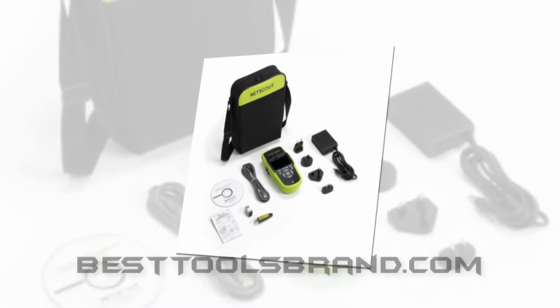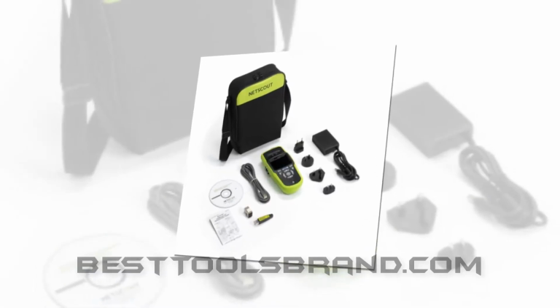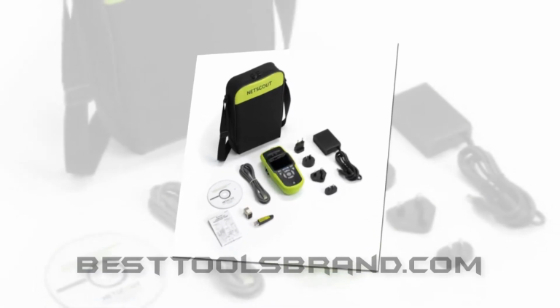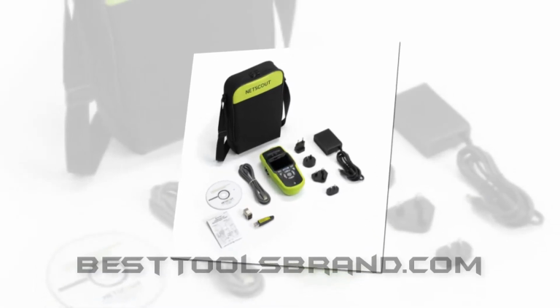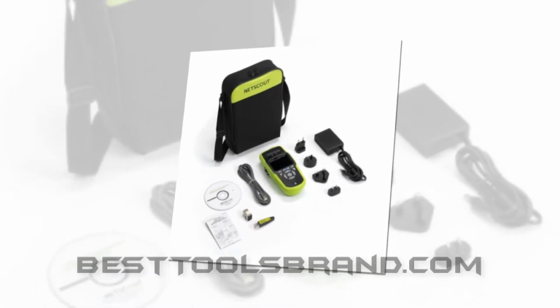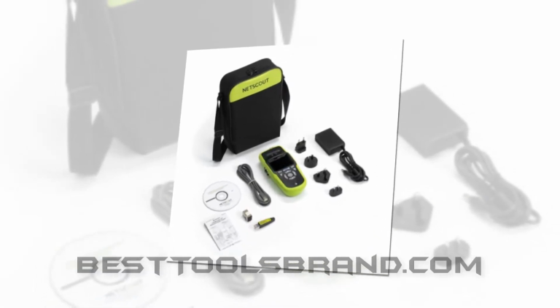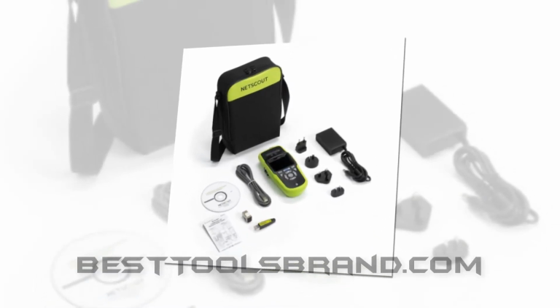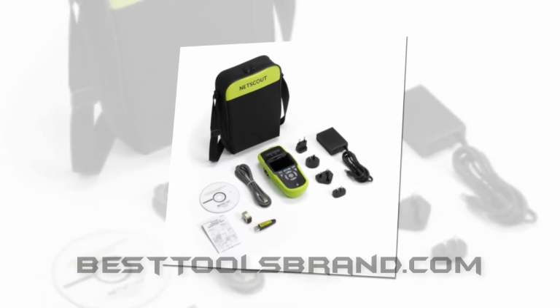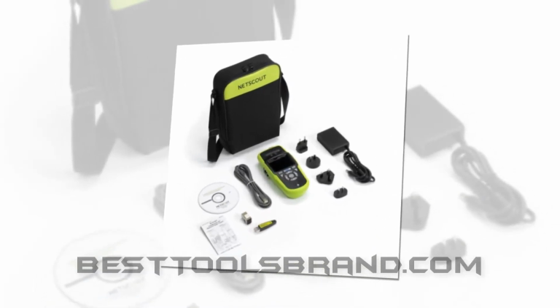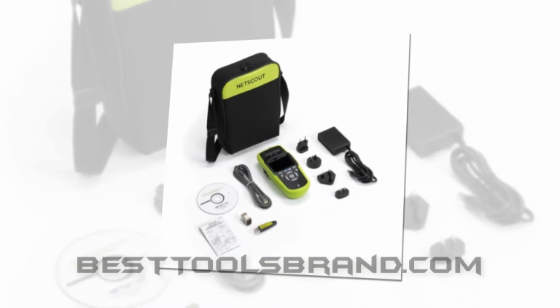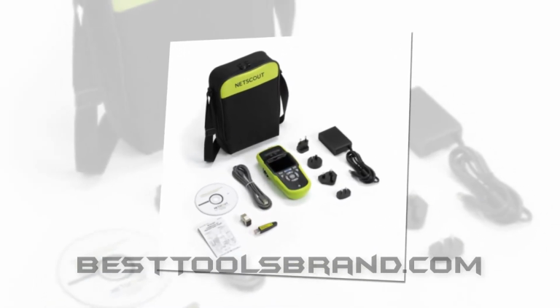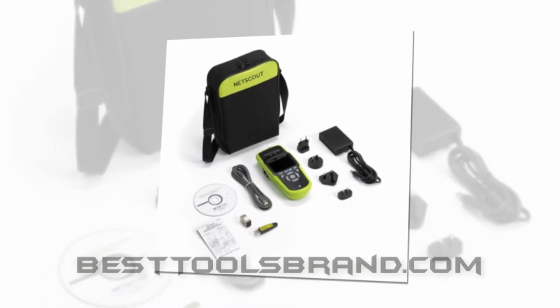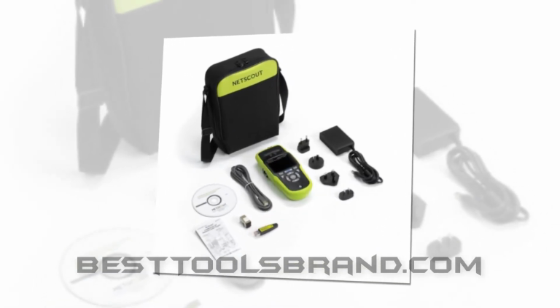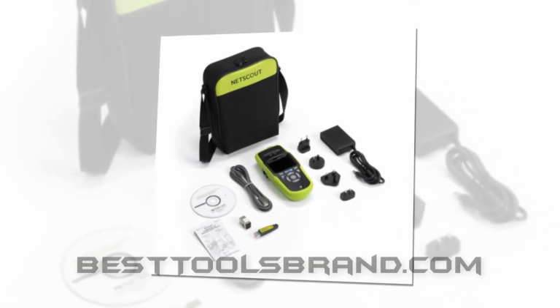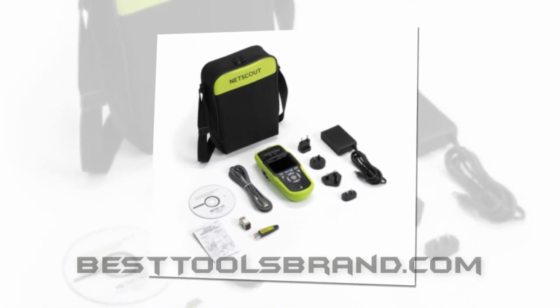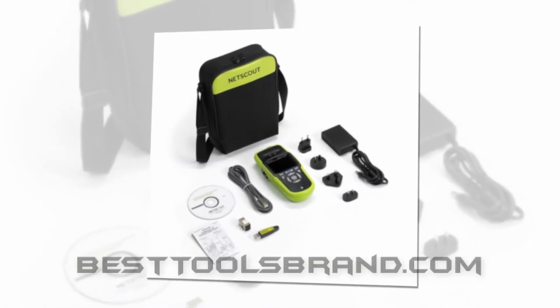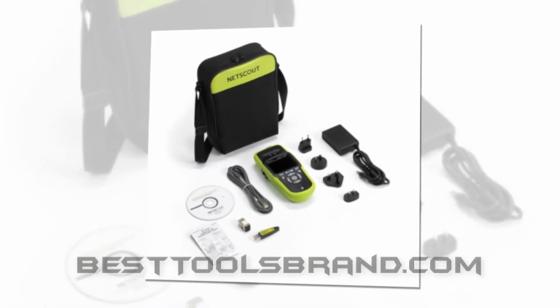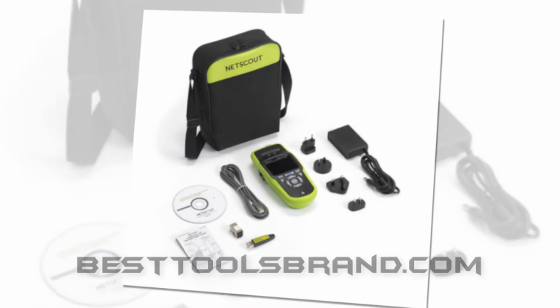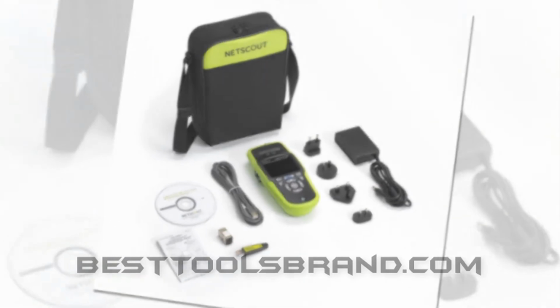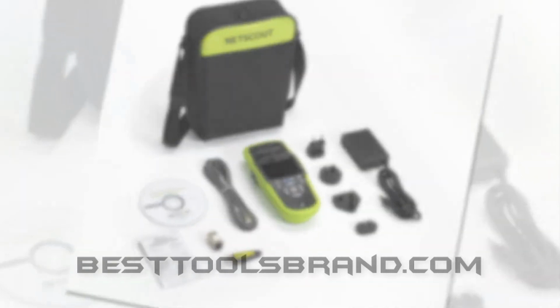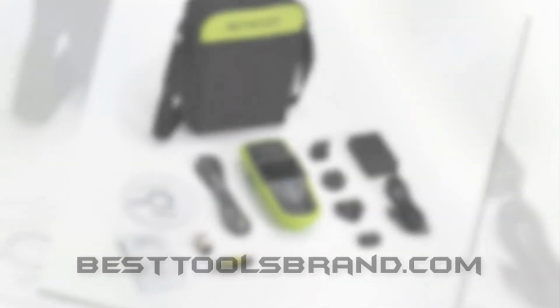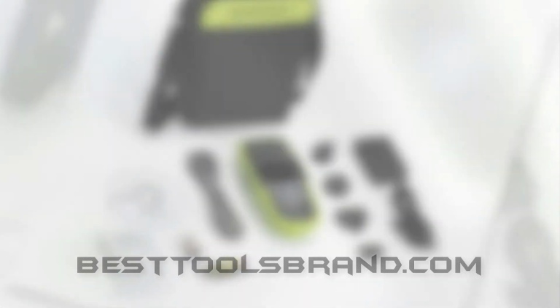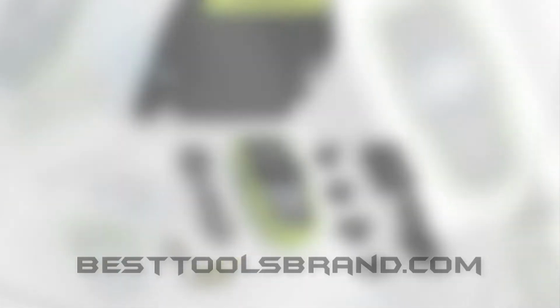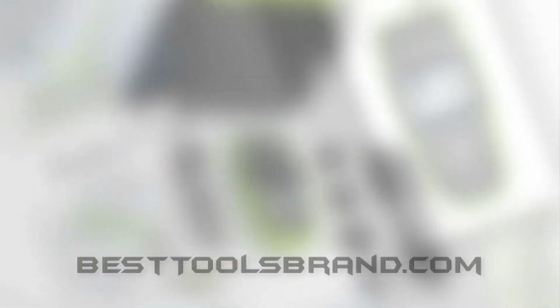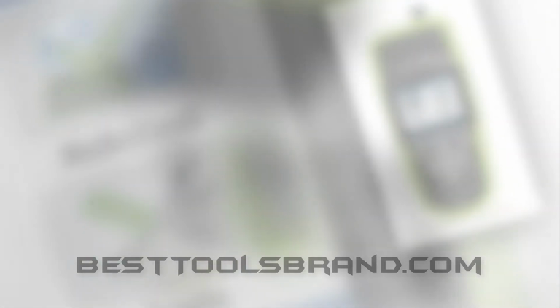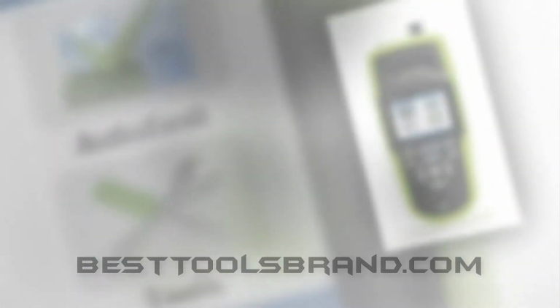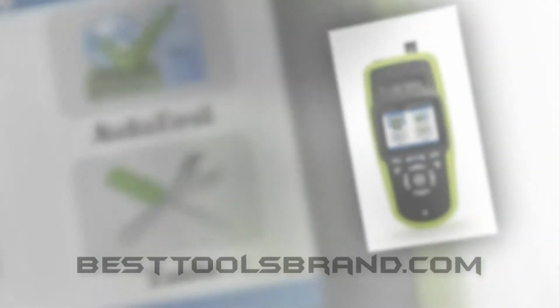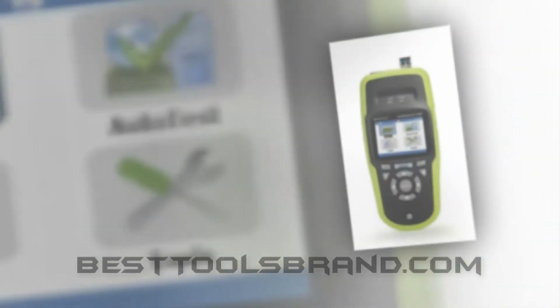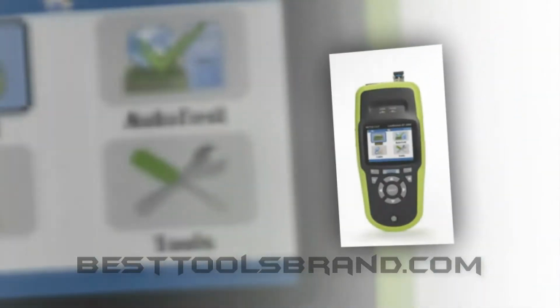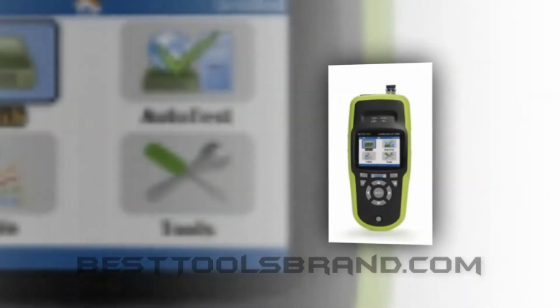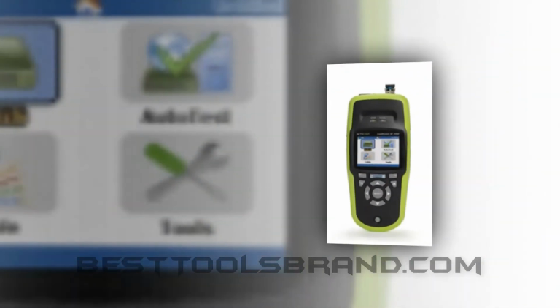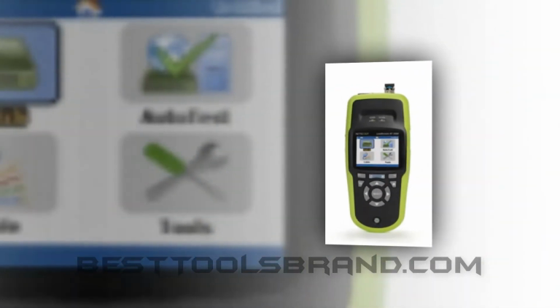BestToolsBrand.com presents the NETSCOUT LRAT2000 kit — LinkRunner AT copper and fiber Ethernet network tester.